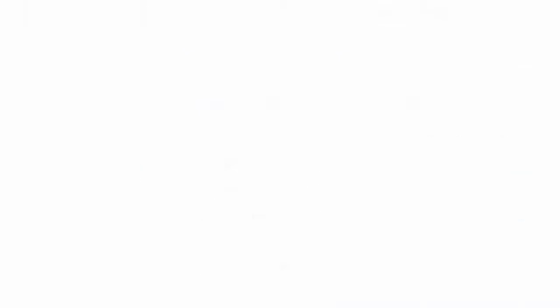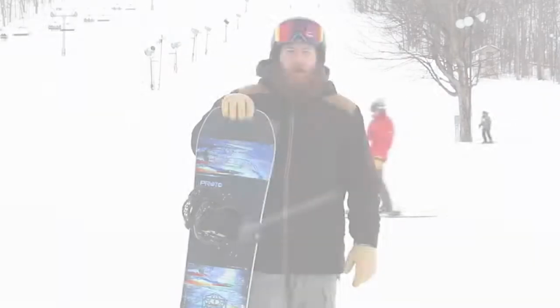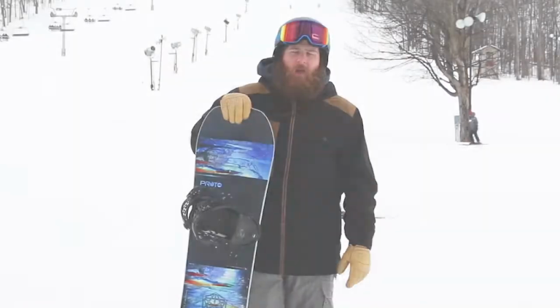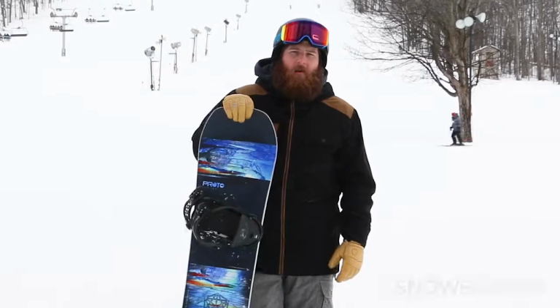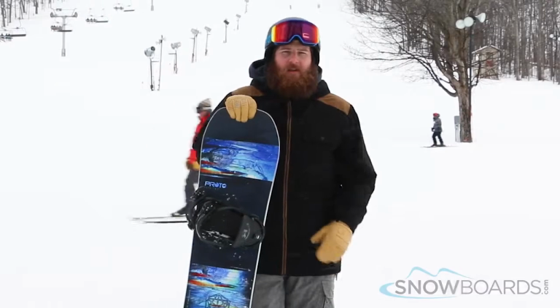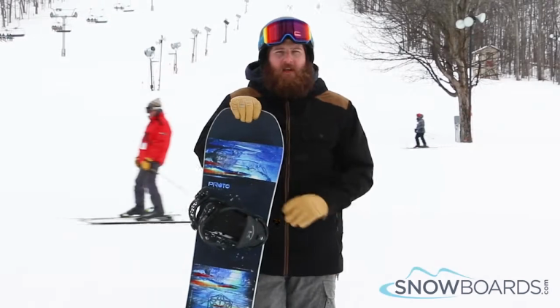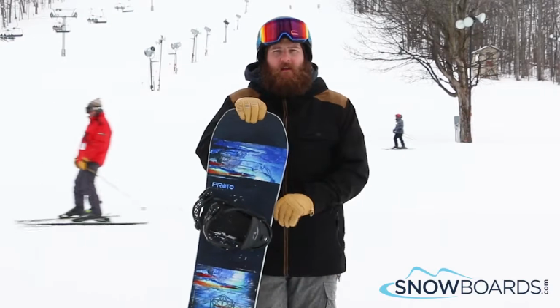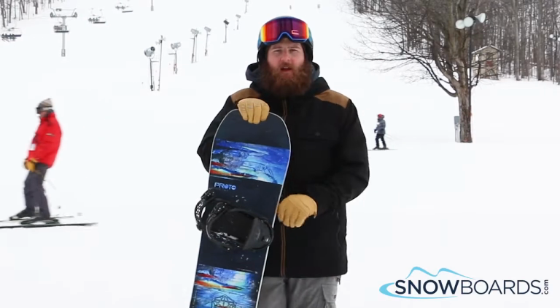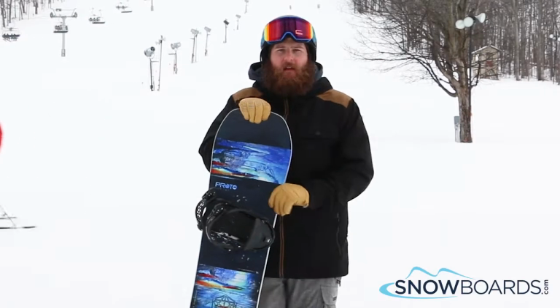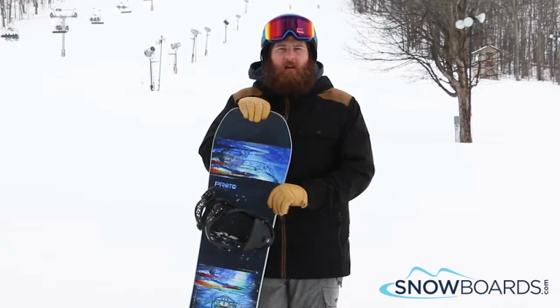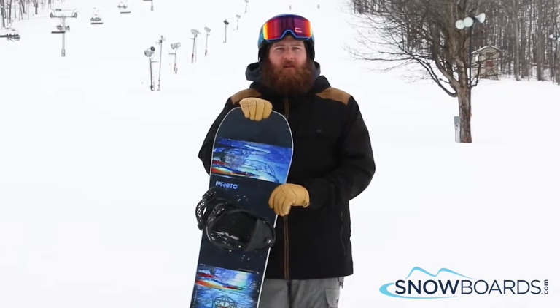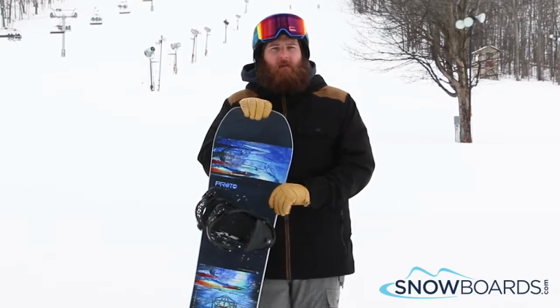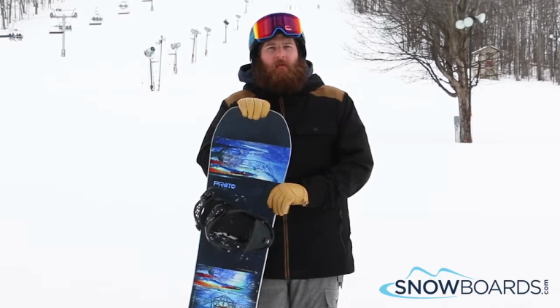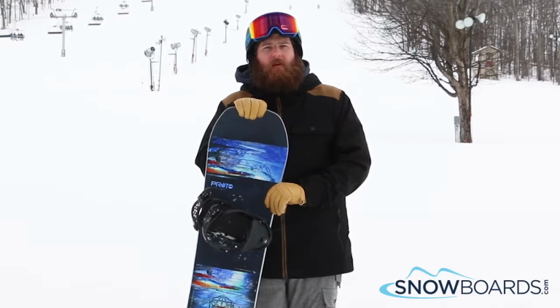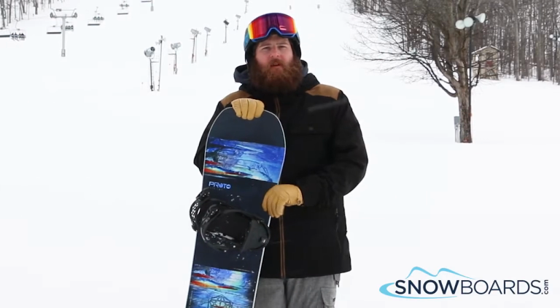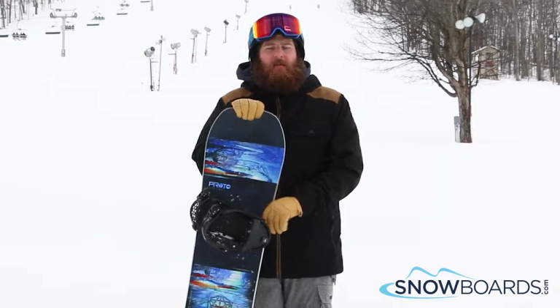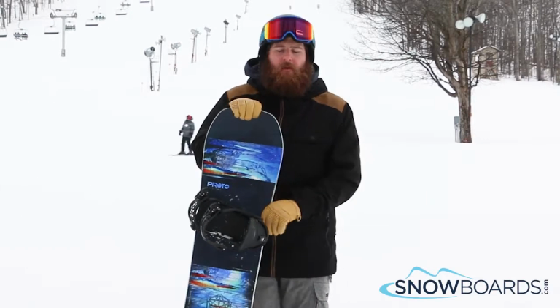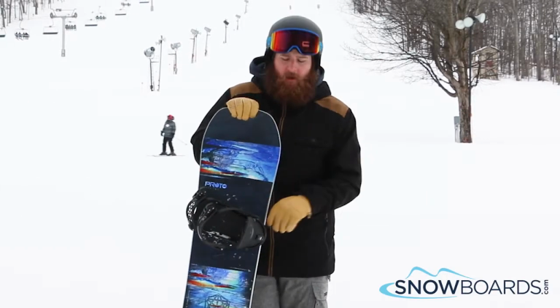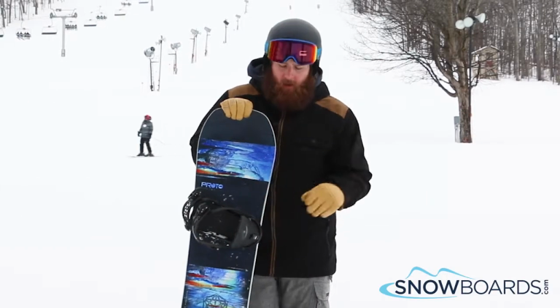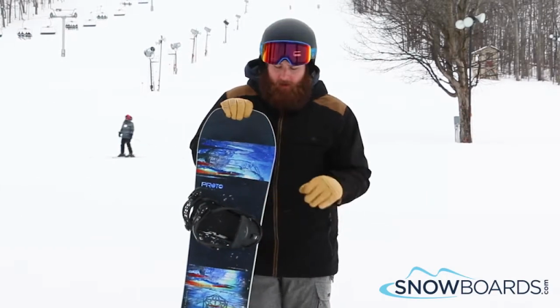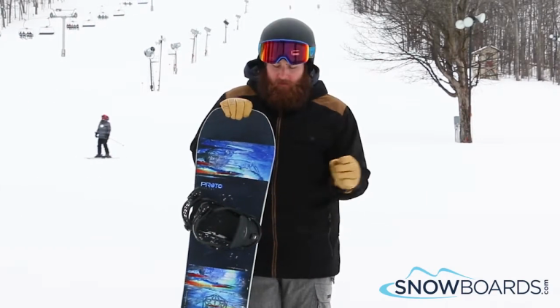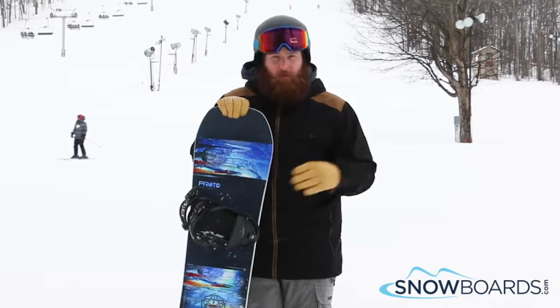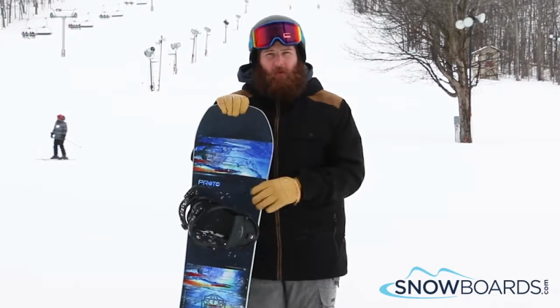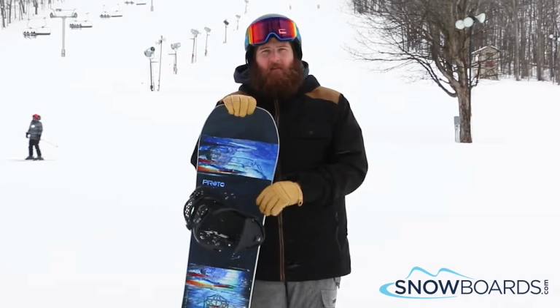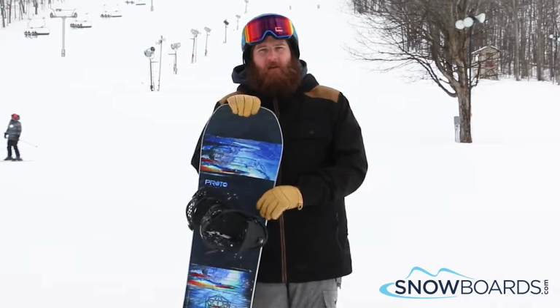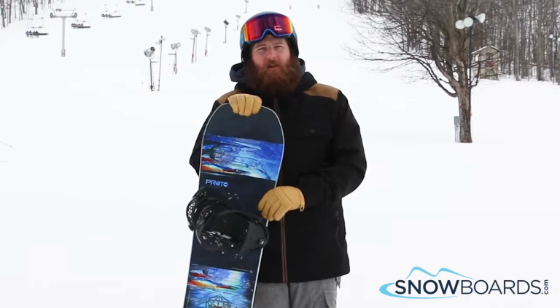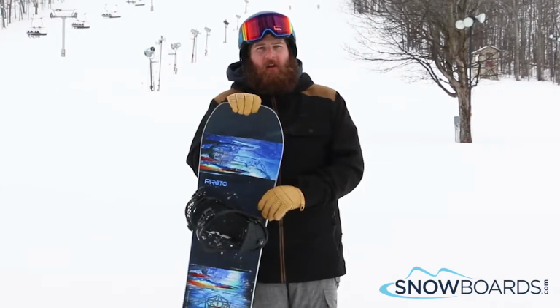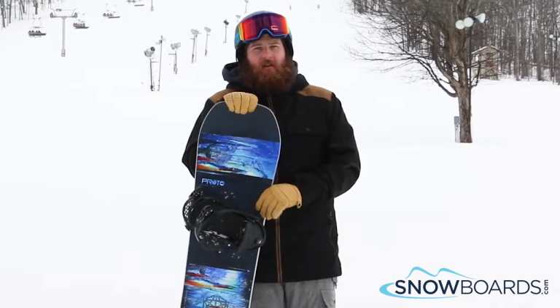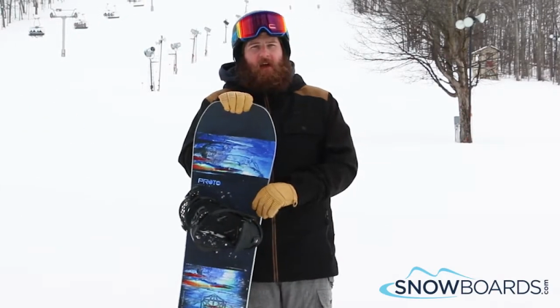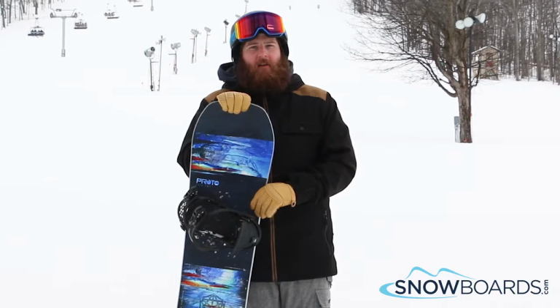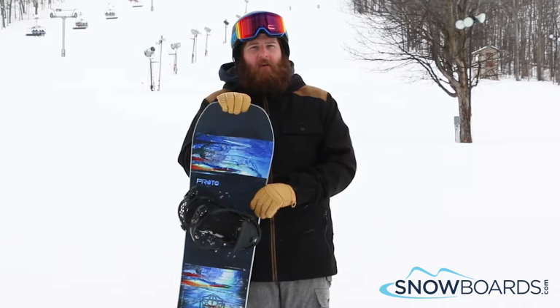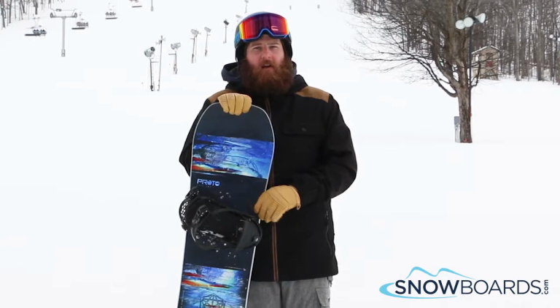Hey, I'm Rob. I just got done riding the Never Summer Prototype 2. I give this board 4 out of 5 stars. This is a lot of fun.